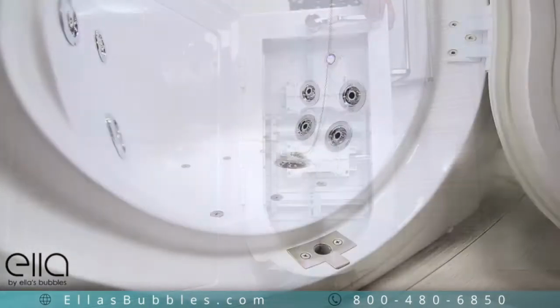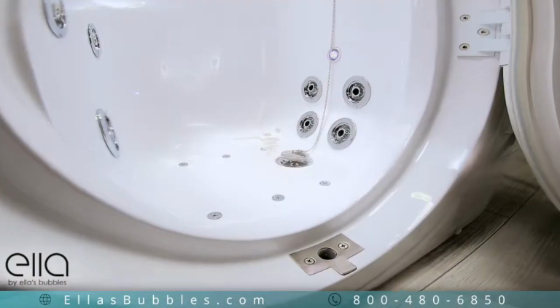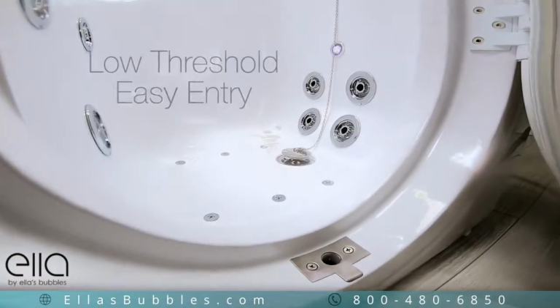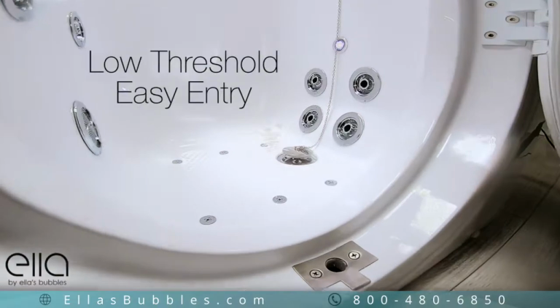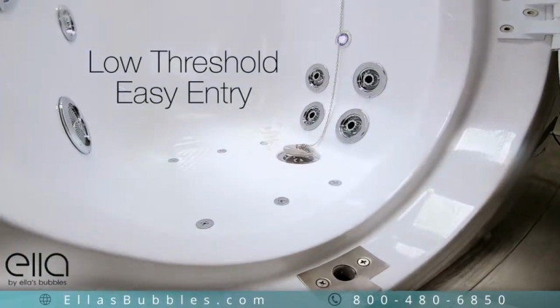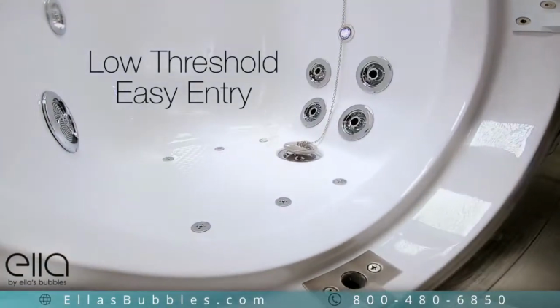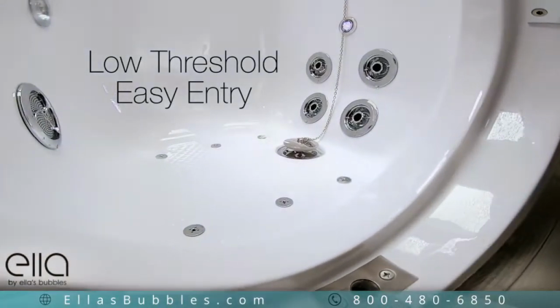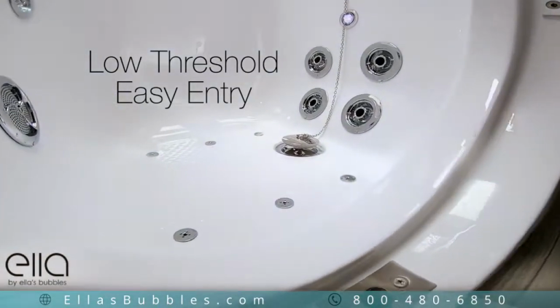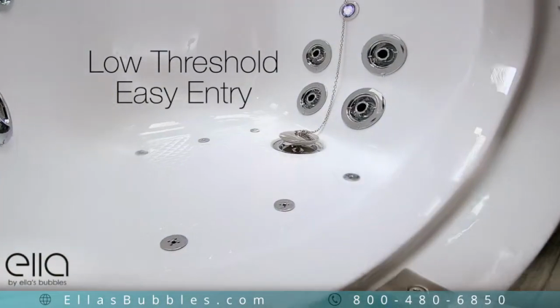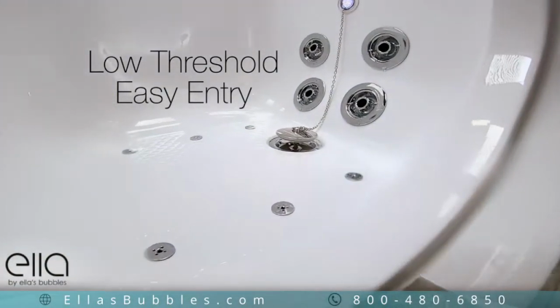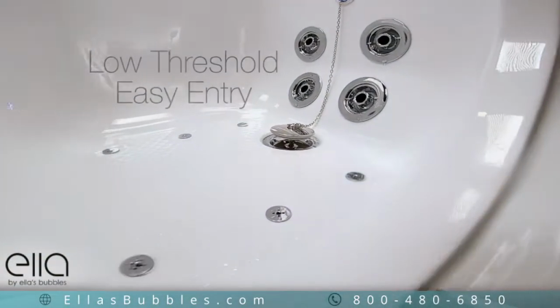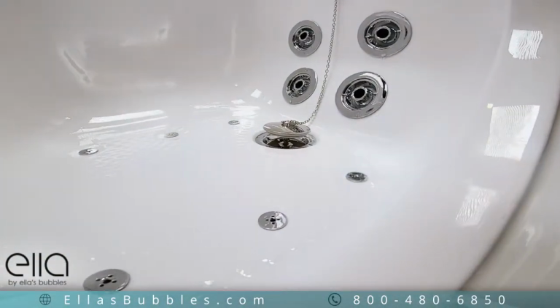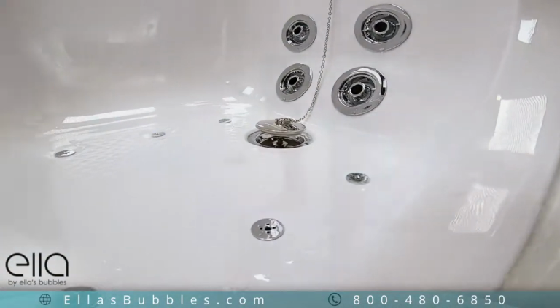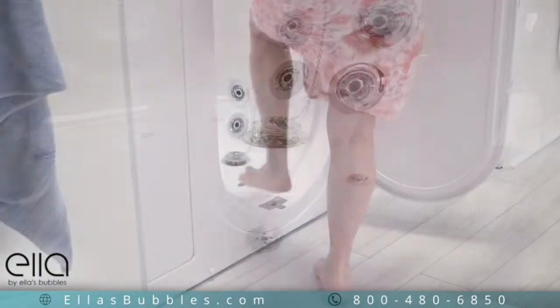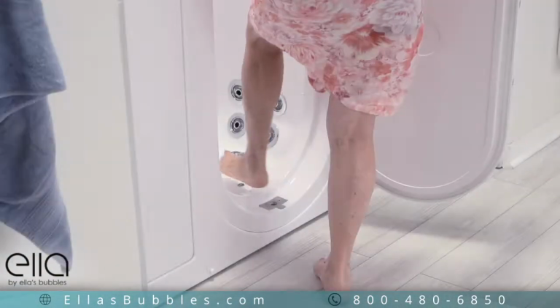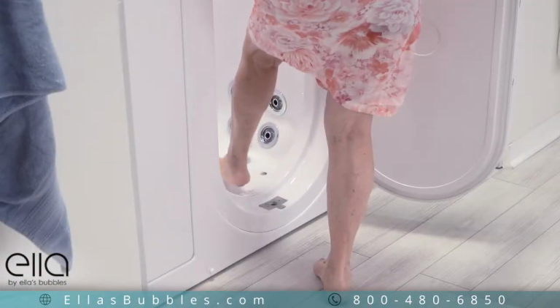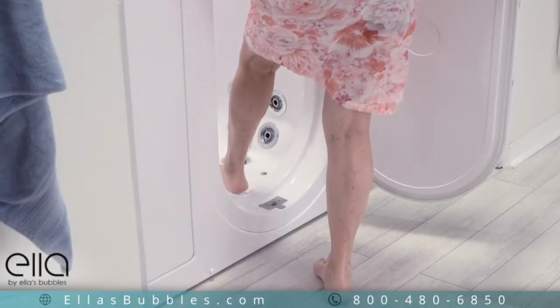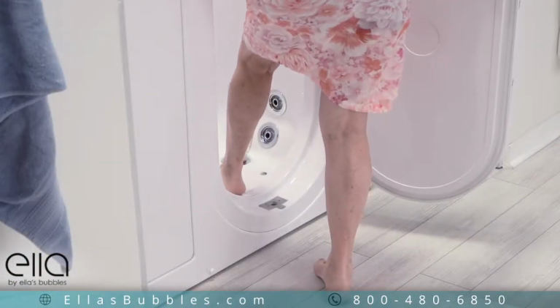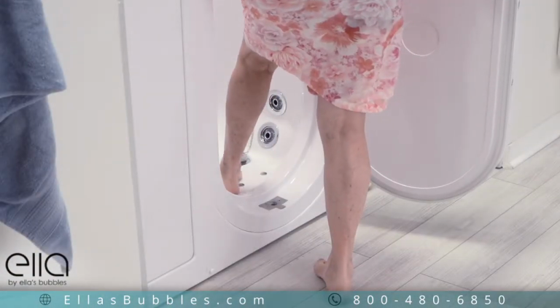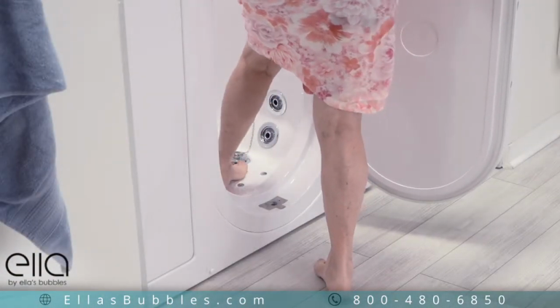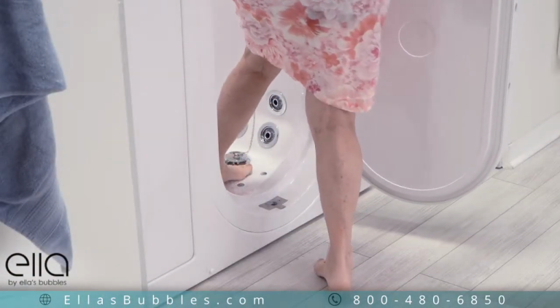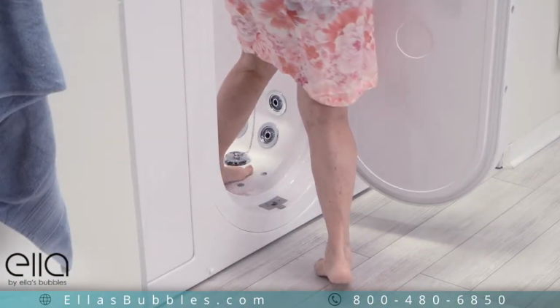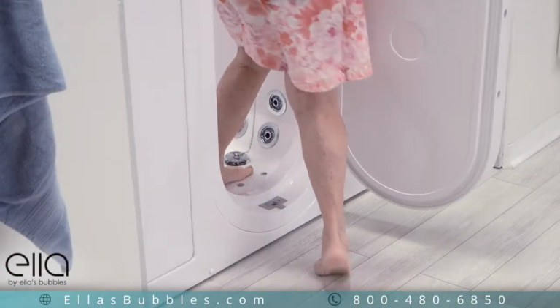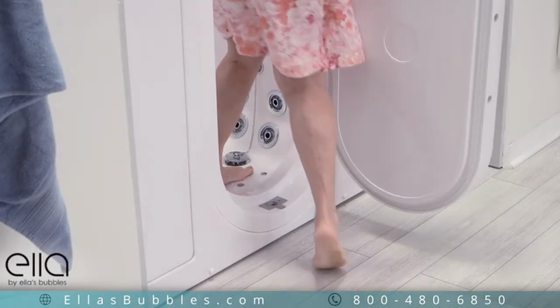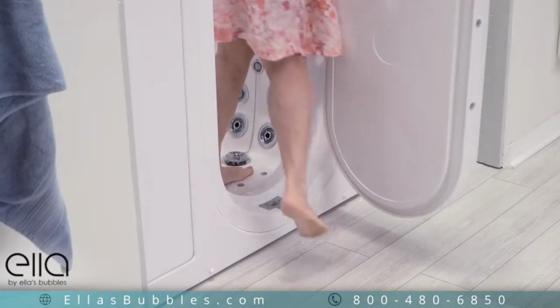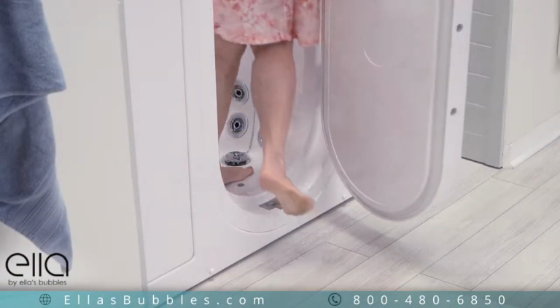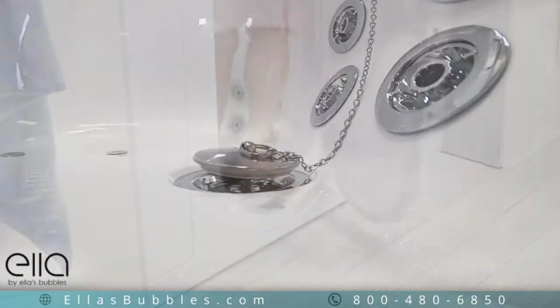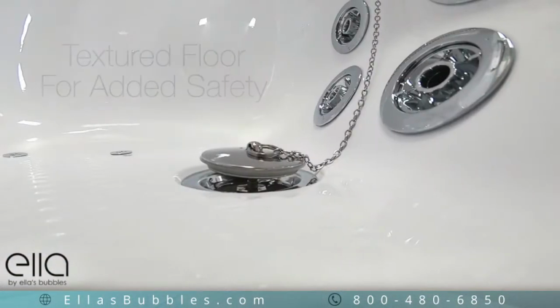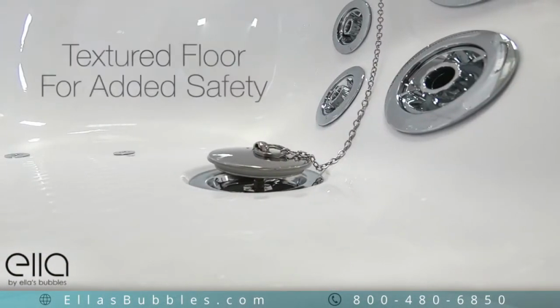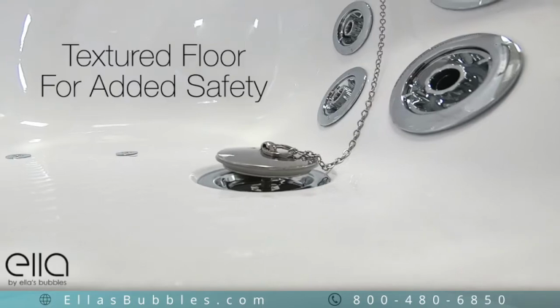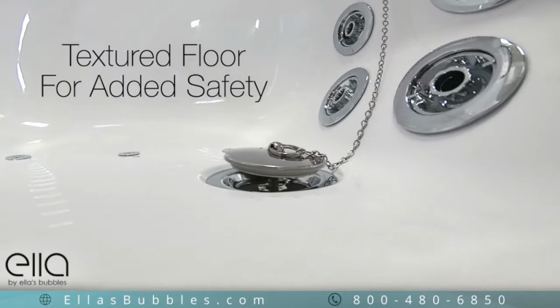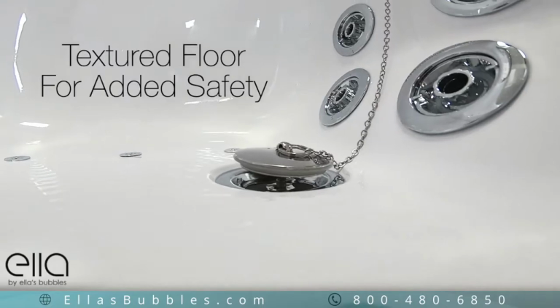This tub has an easy step-in, low threshold, and a textured floor for your added safety.